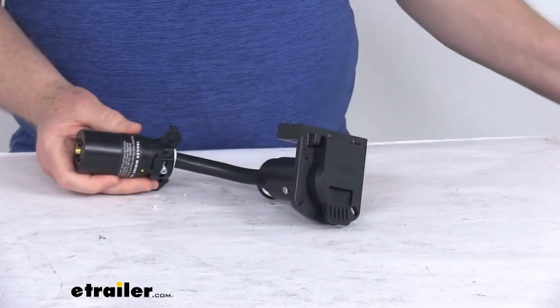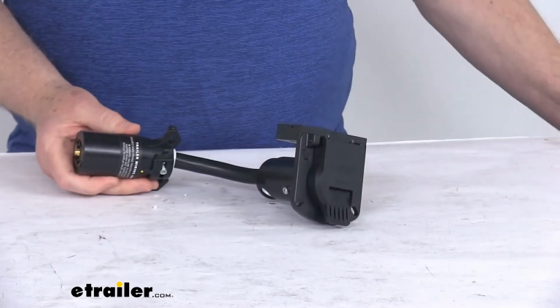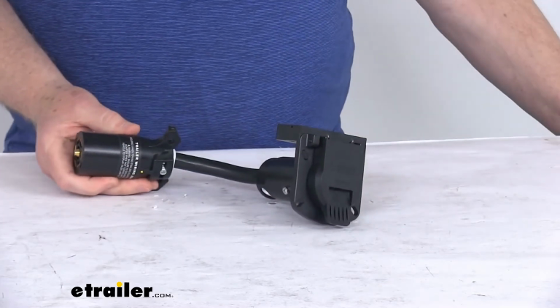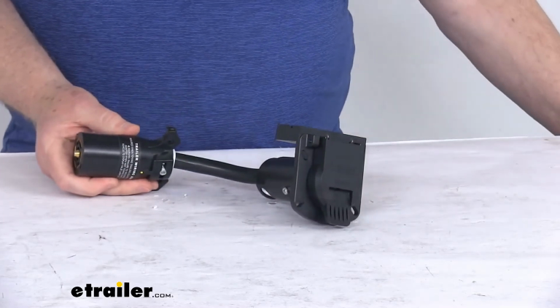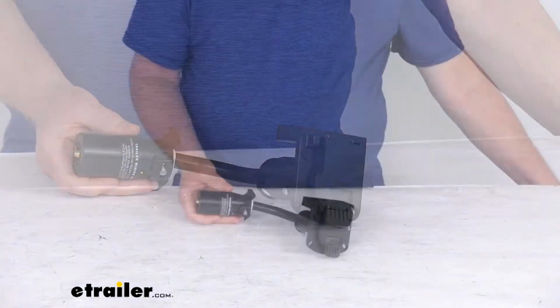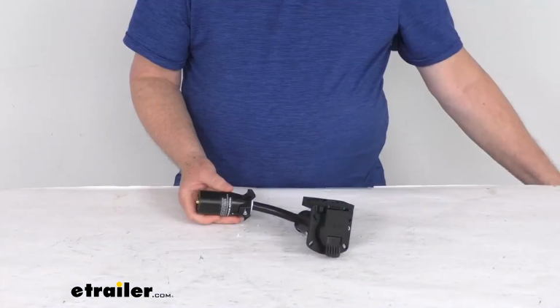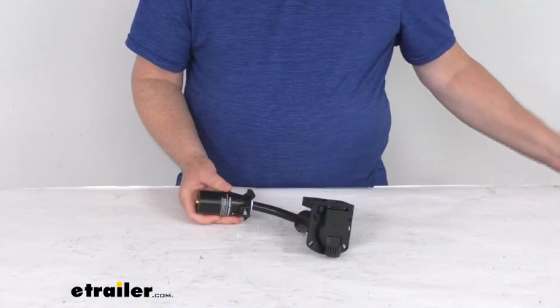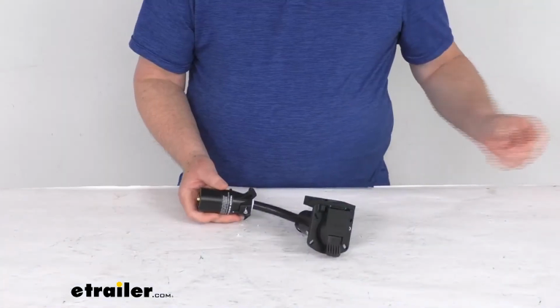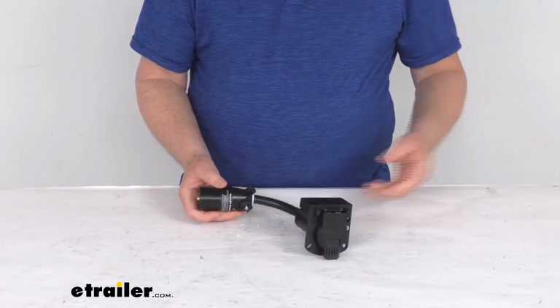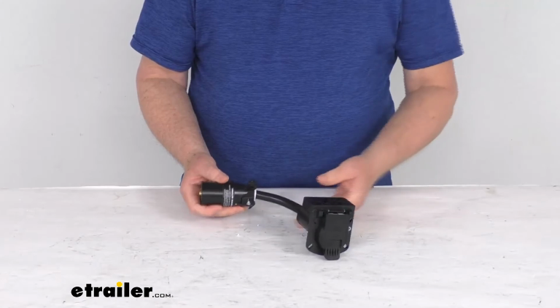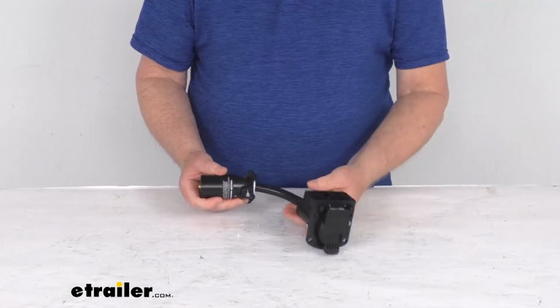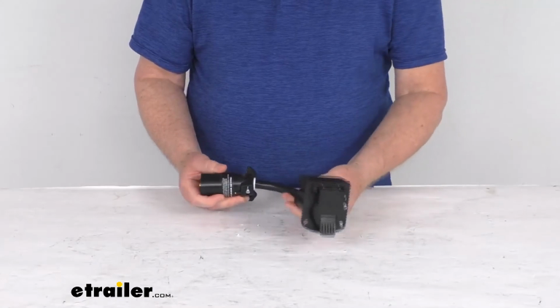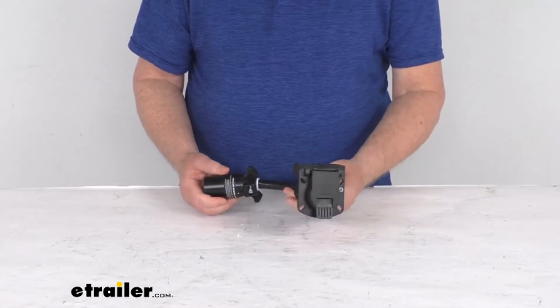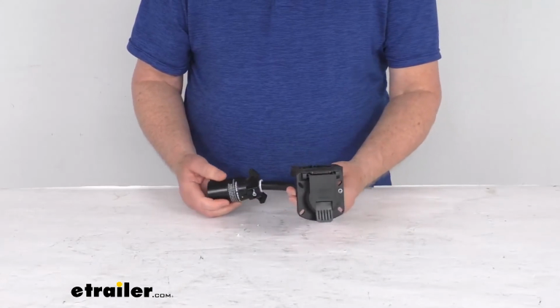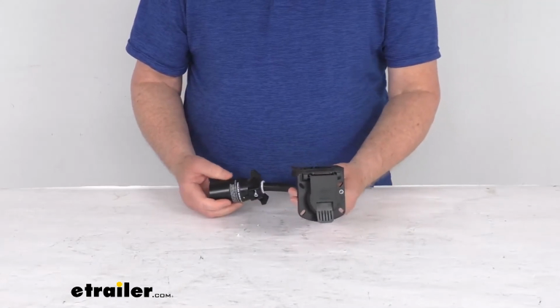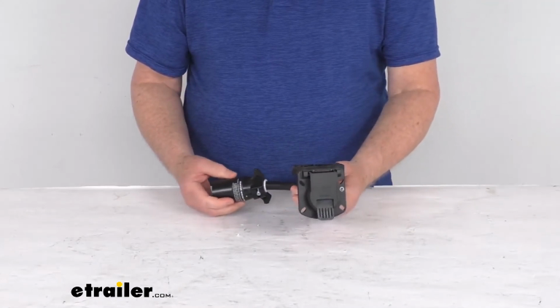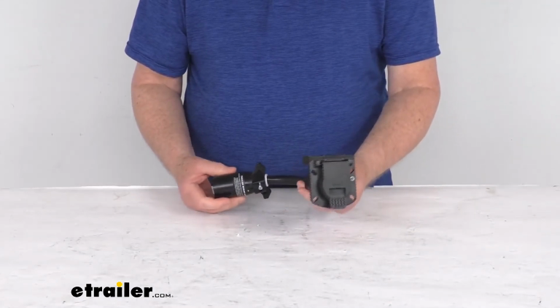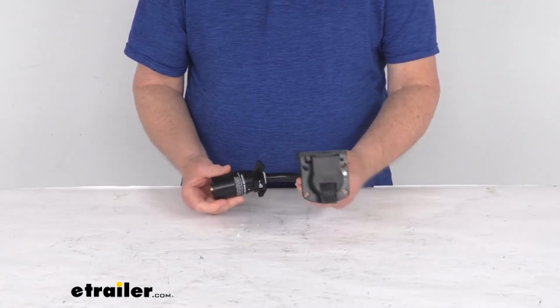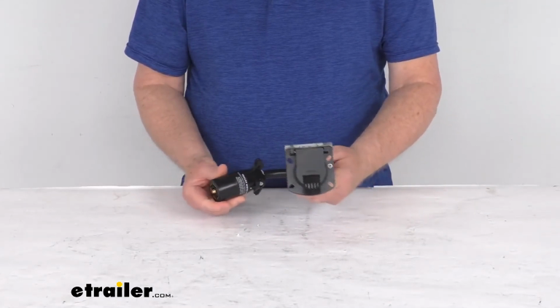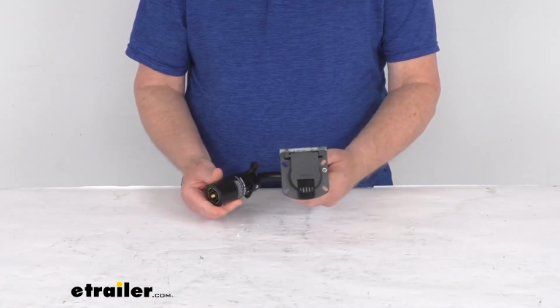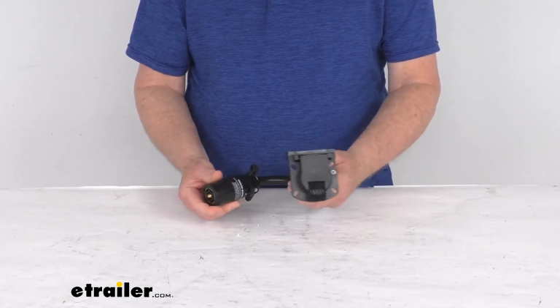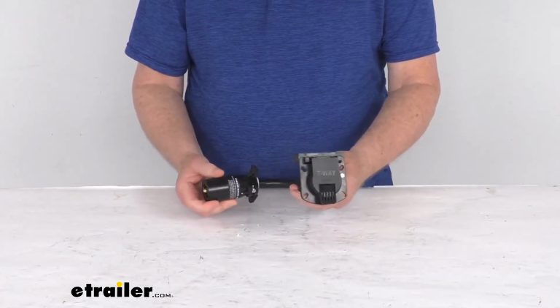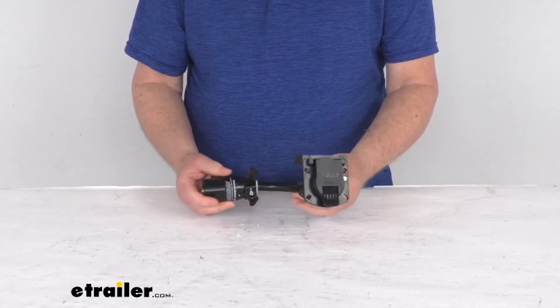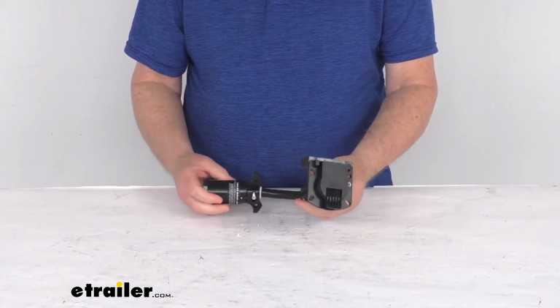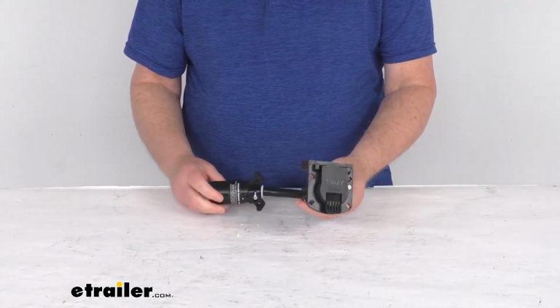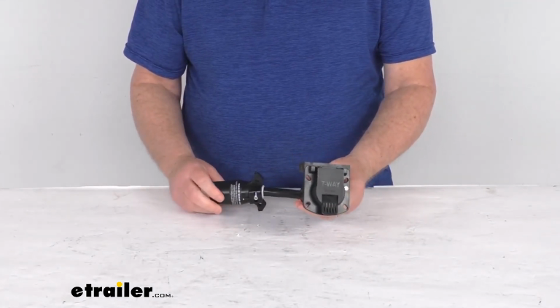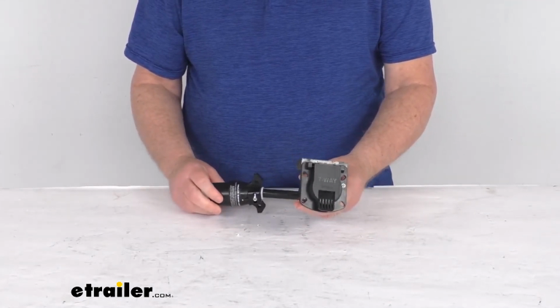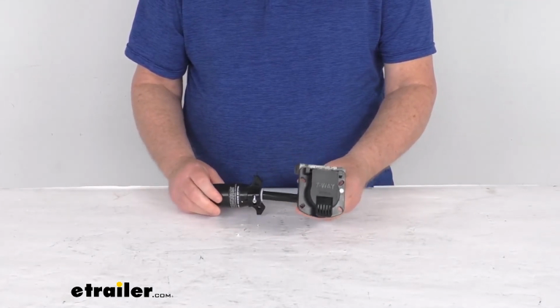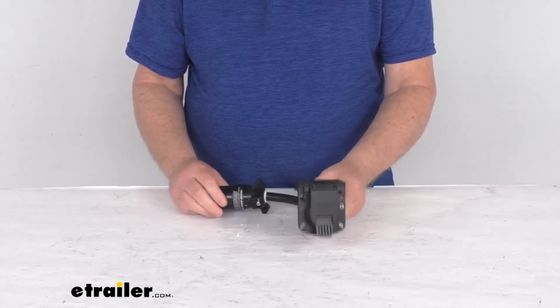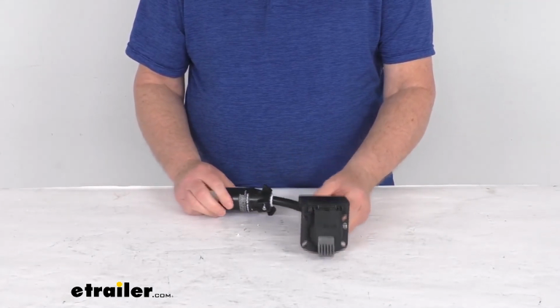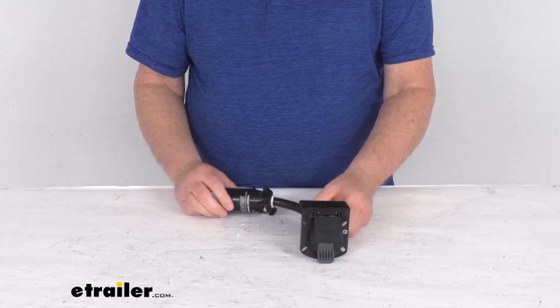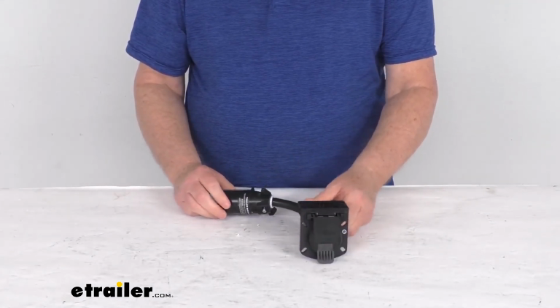But that should do it for the review on this Curt seven-way trailer adapter for towing trailers with LED lights.